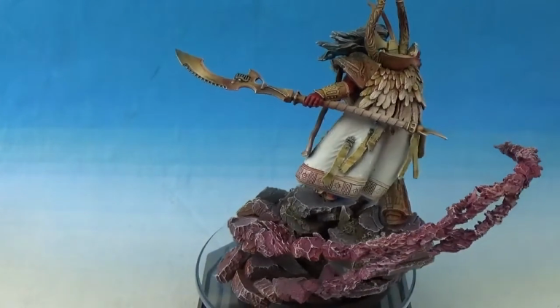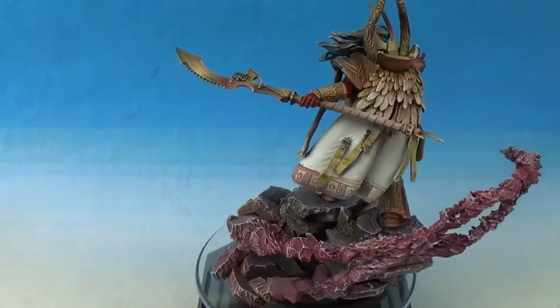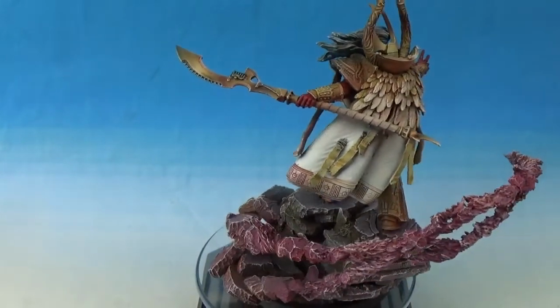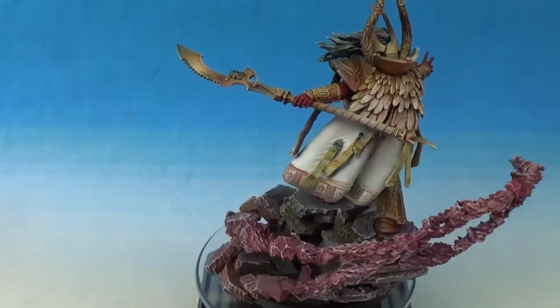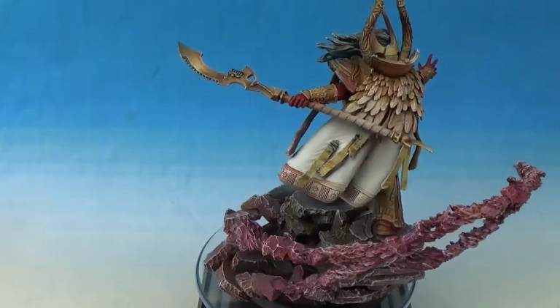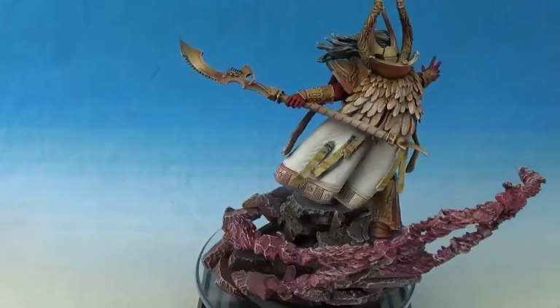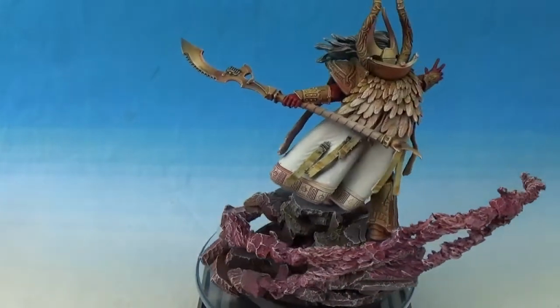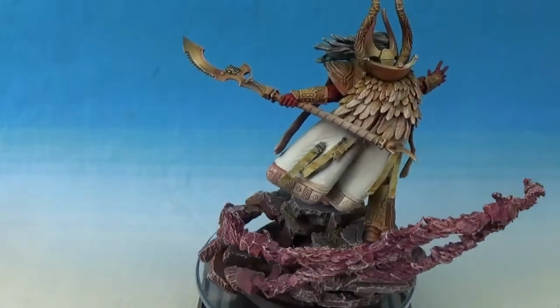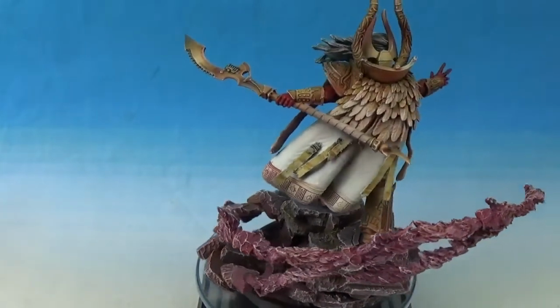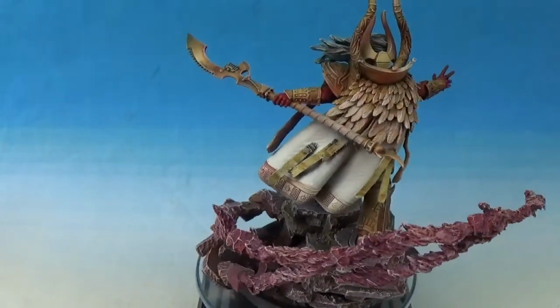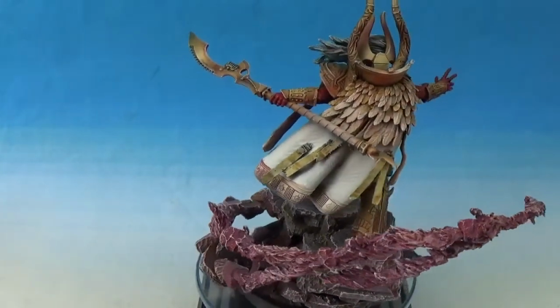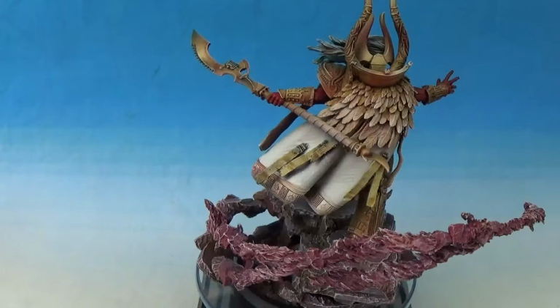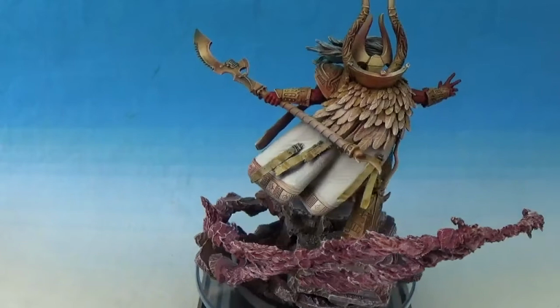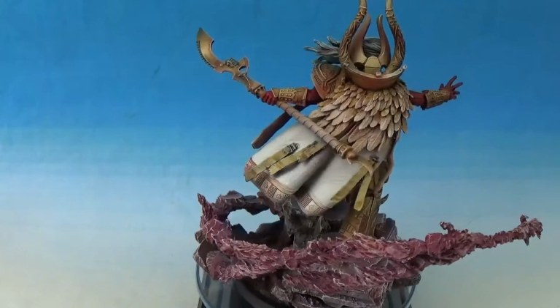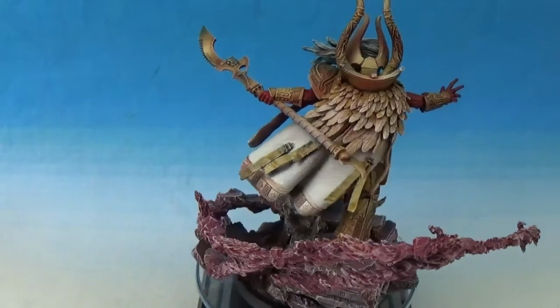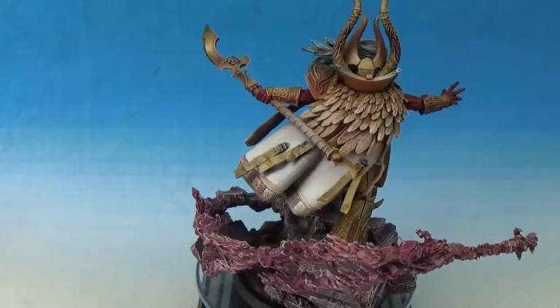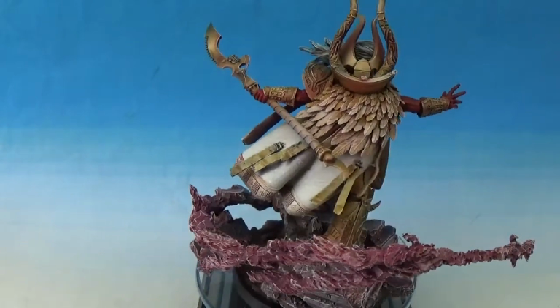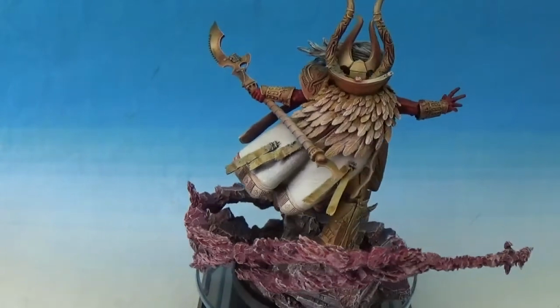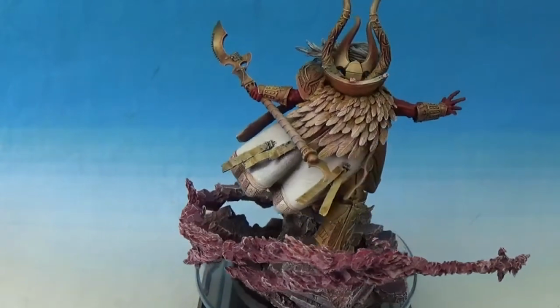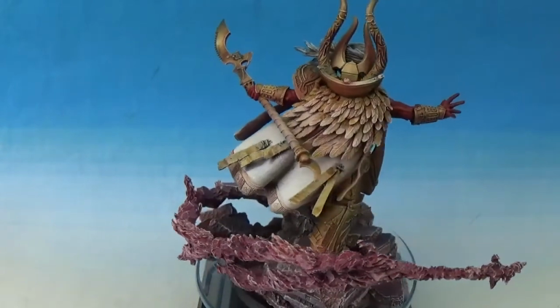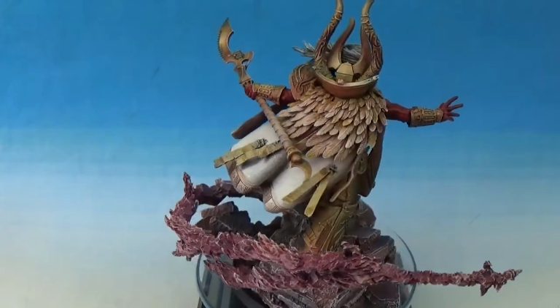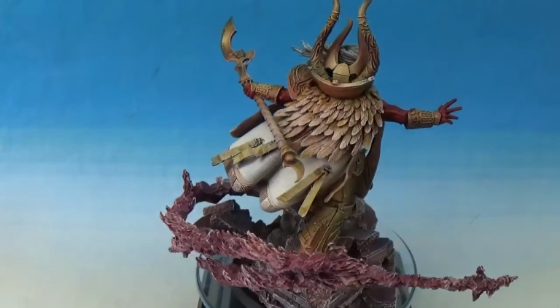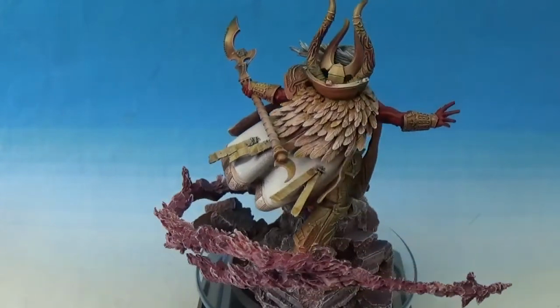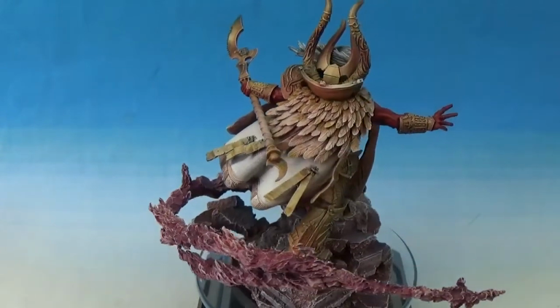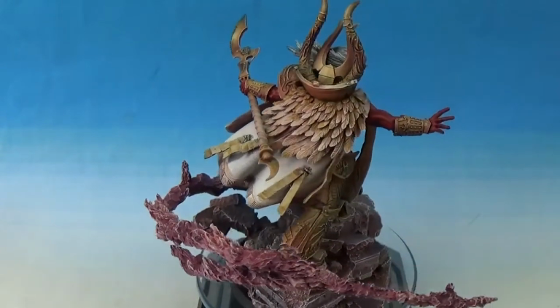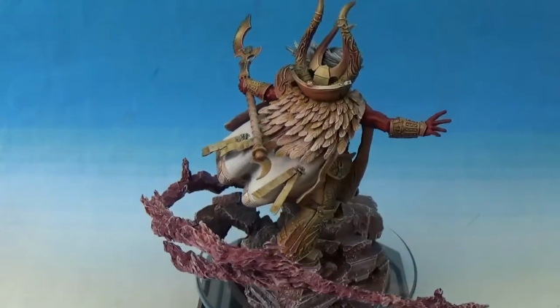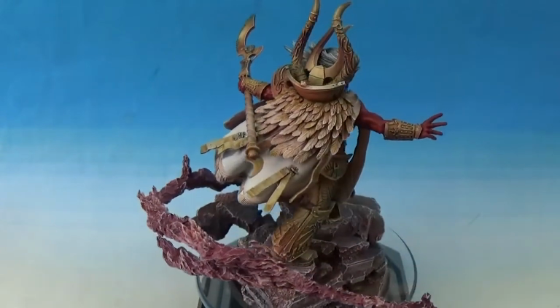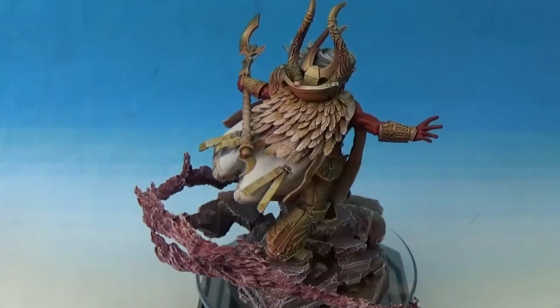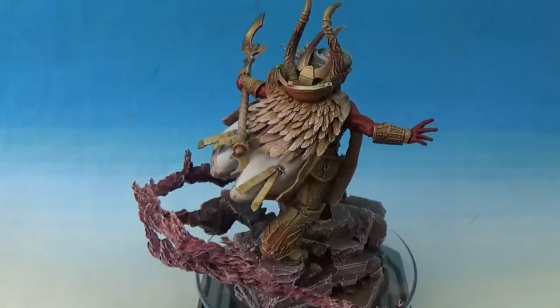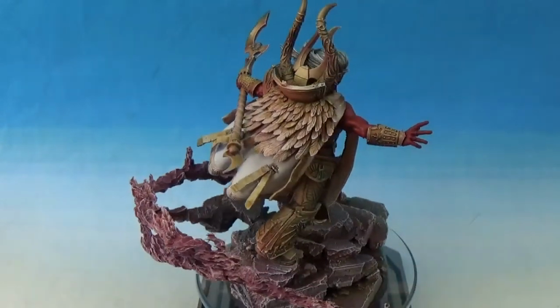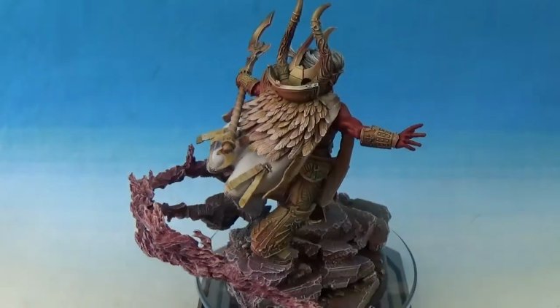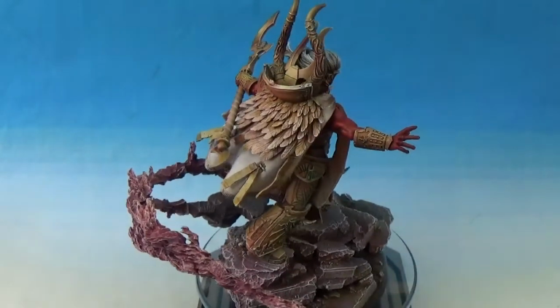So it's the Forge World miniature — obviously not the 40k Daemon one, the Primarch one. It came out of Warhammer Fest, which was 2017.